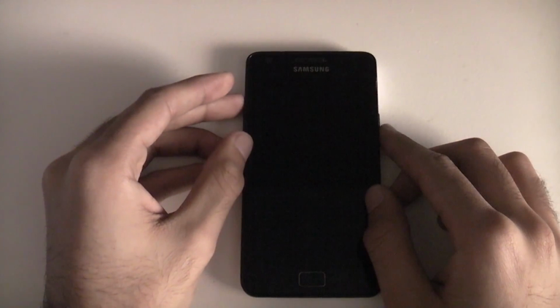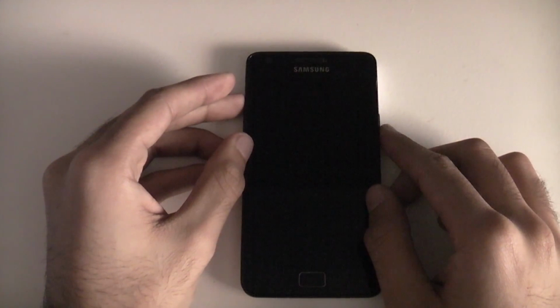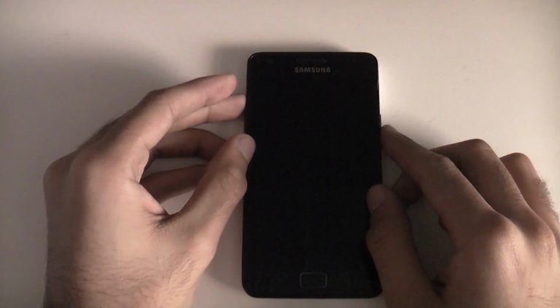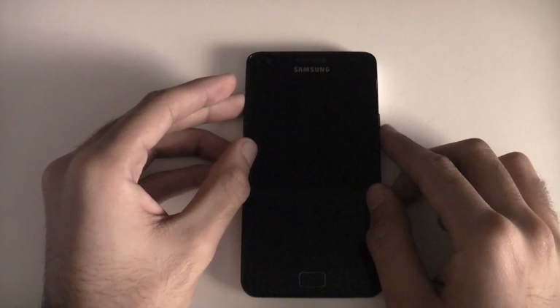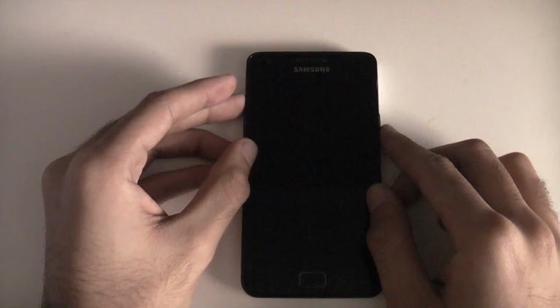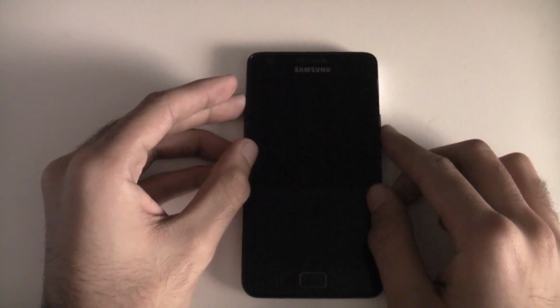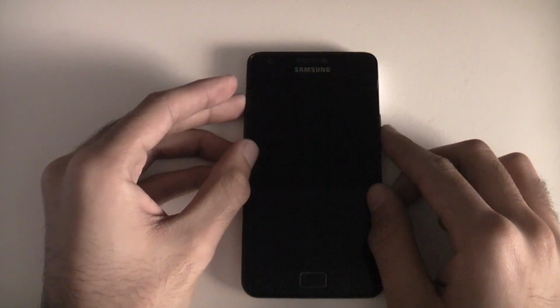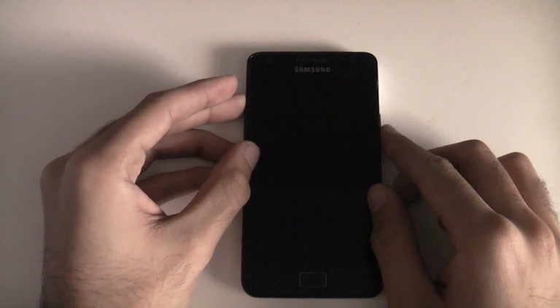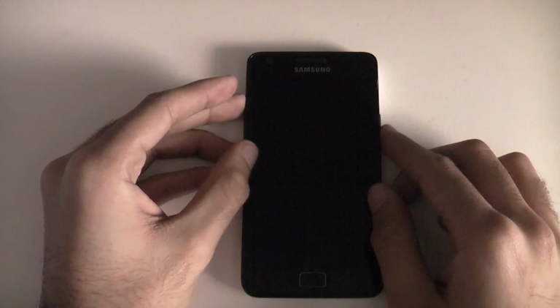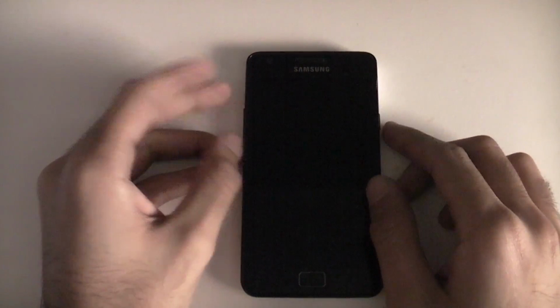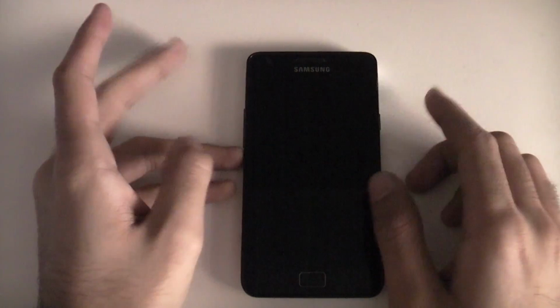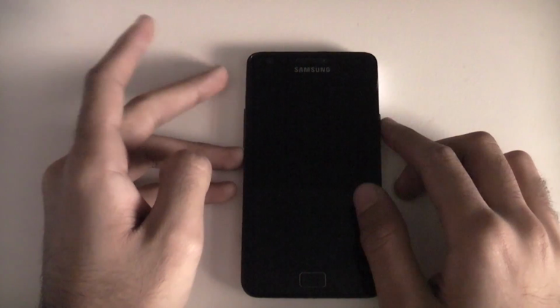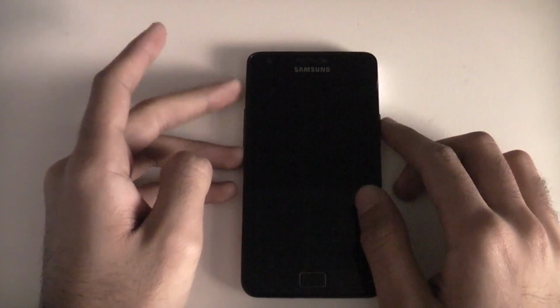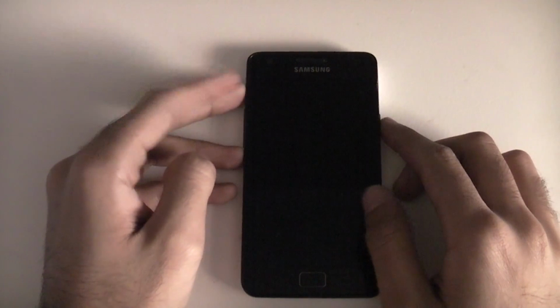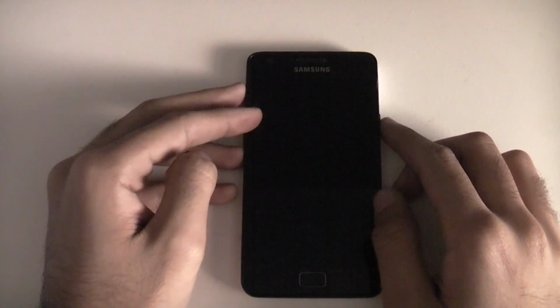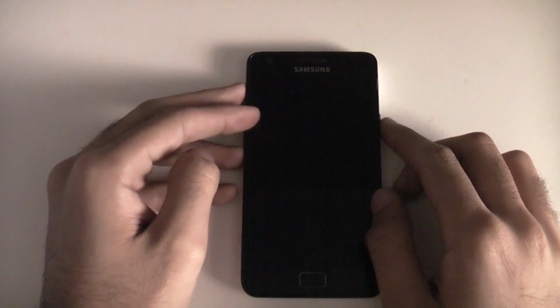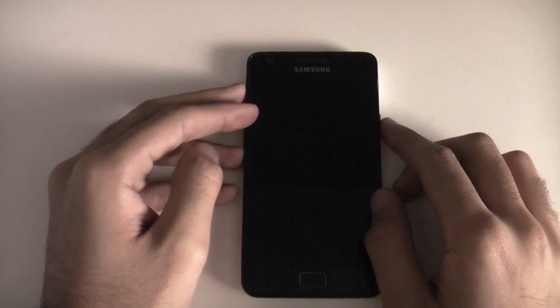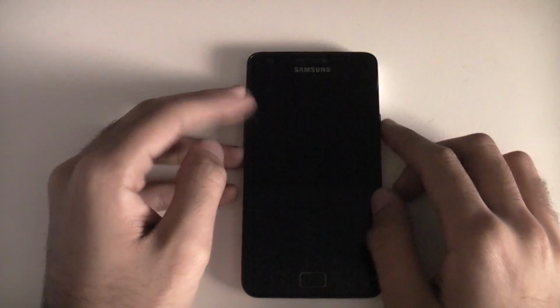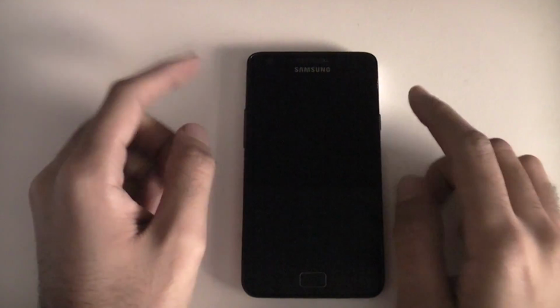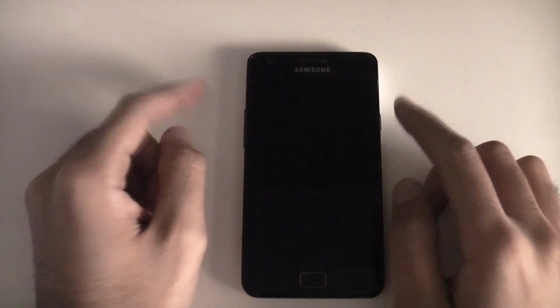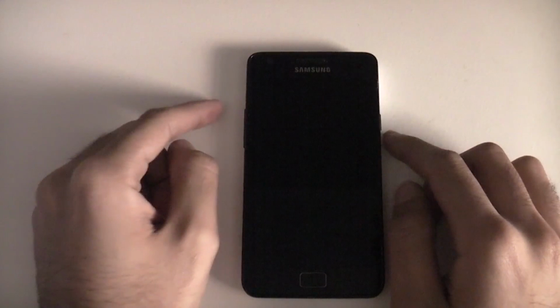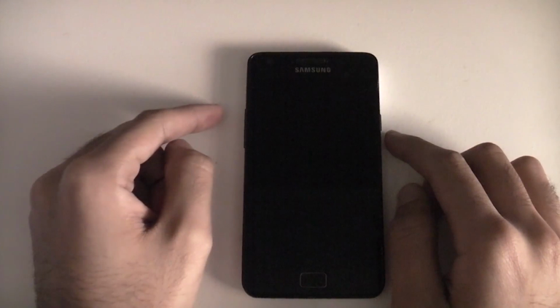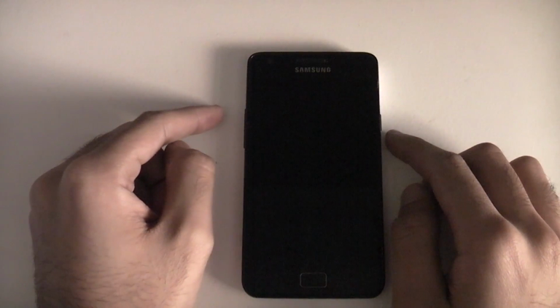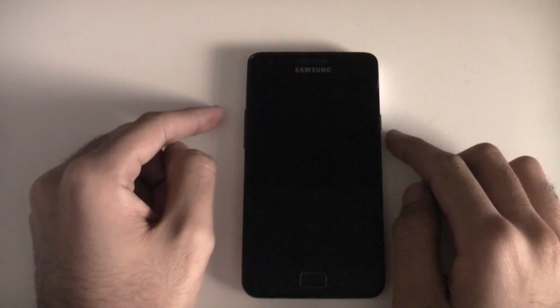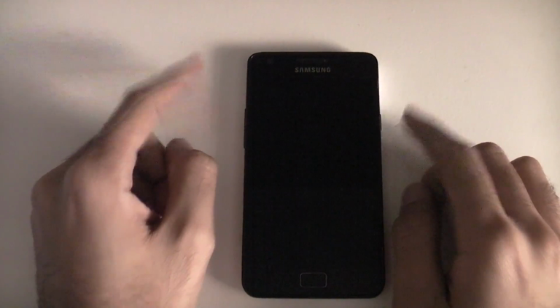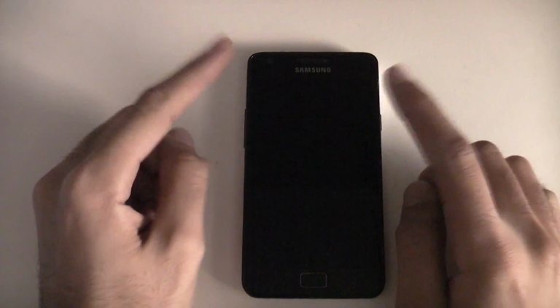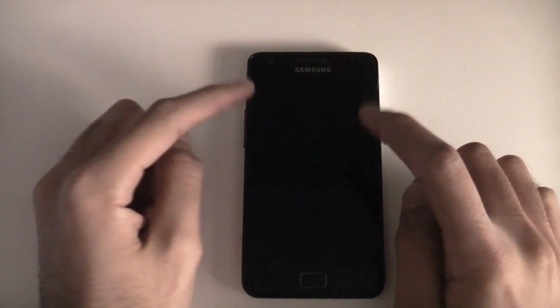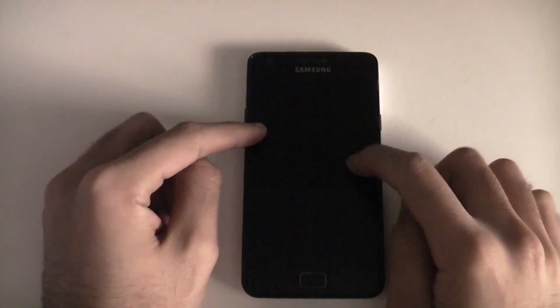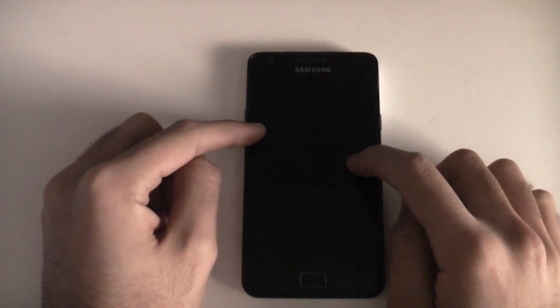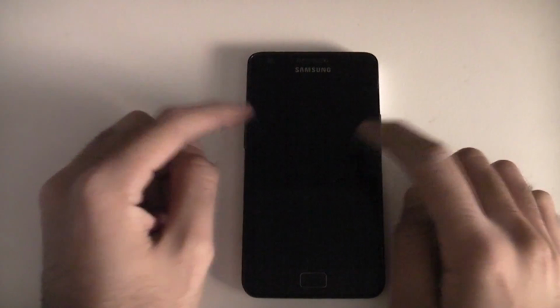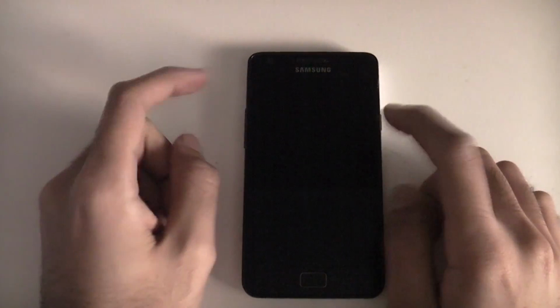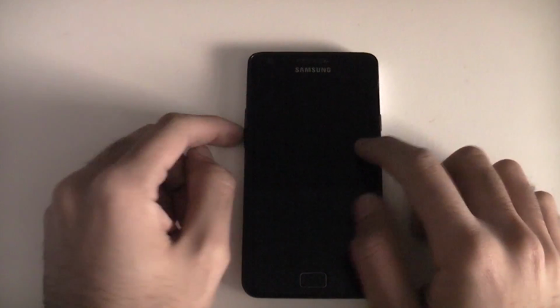Hi guys, TechGeek4Life here and today I'm going to be showing you how you can flash Android 5.0 Lollipop on your Samsung Galaxy S2.